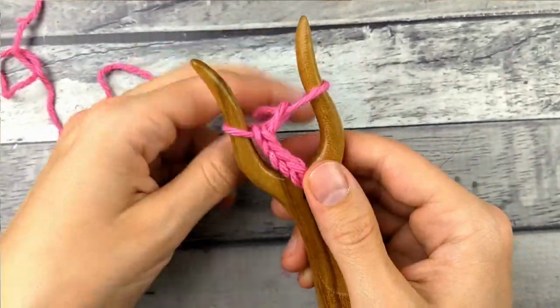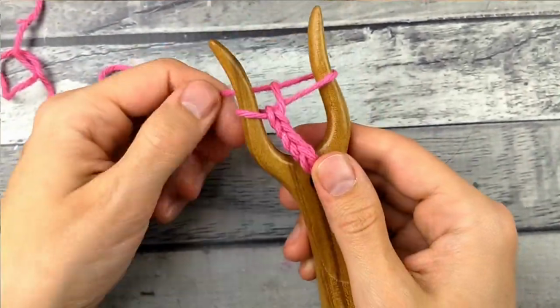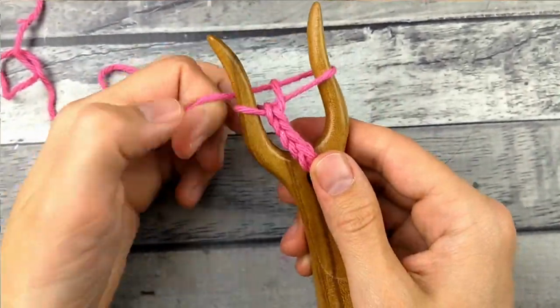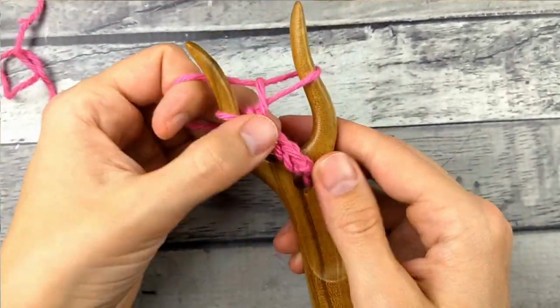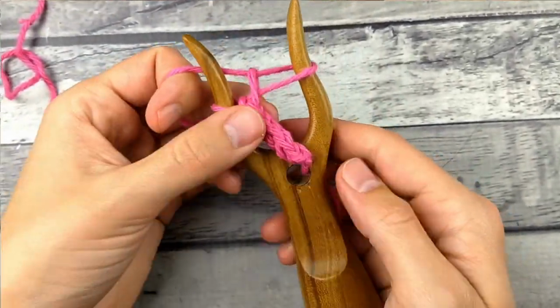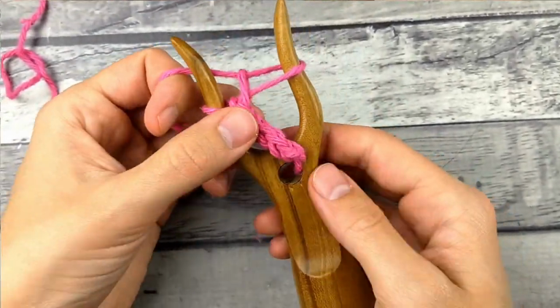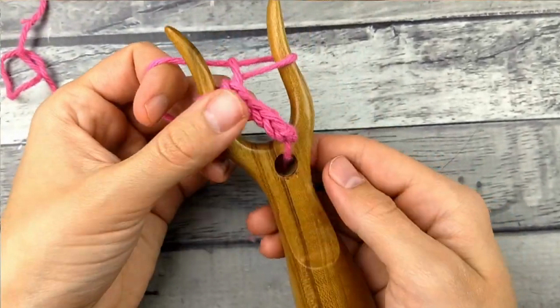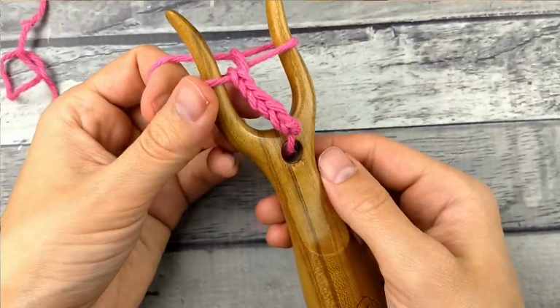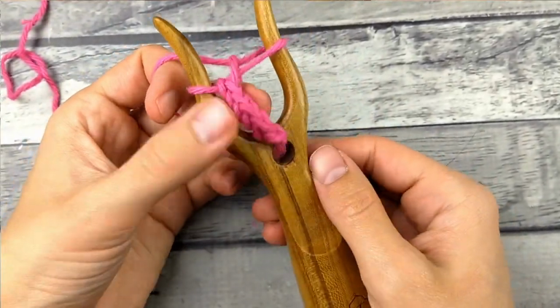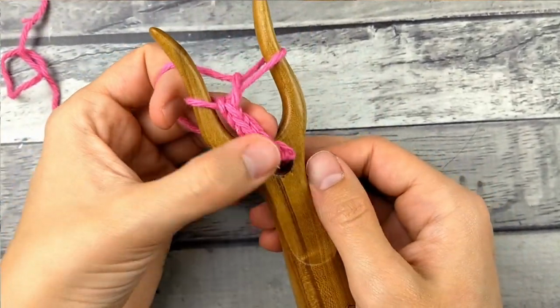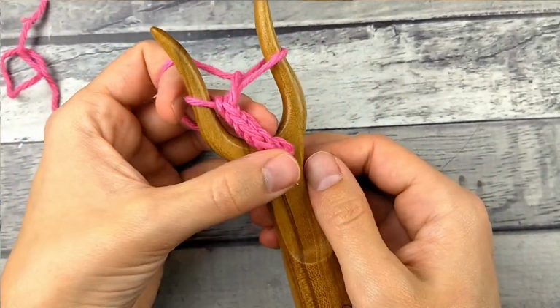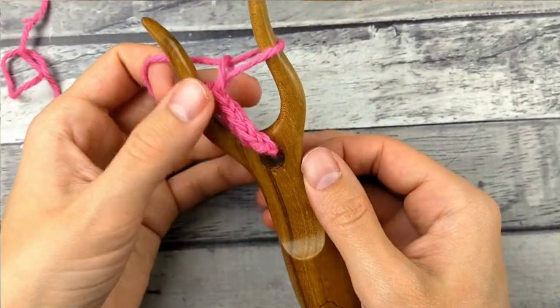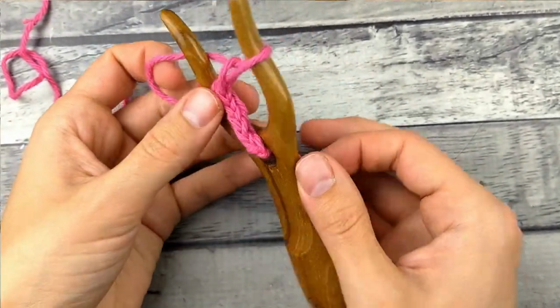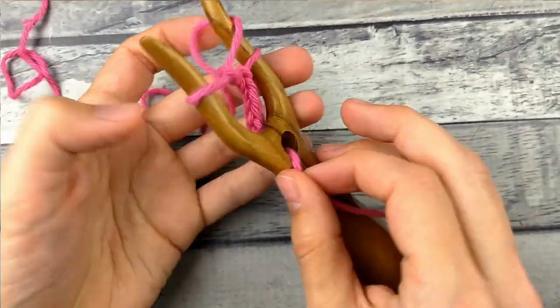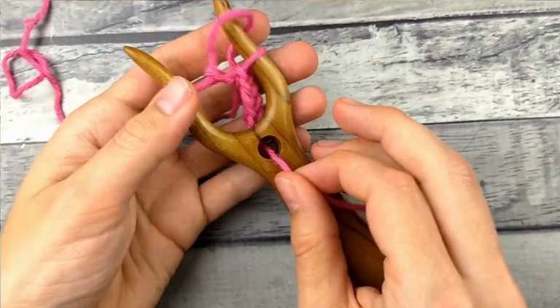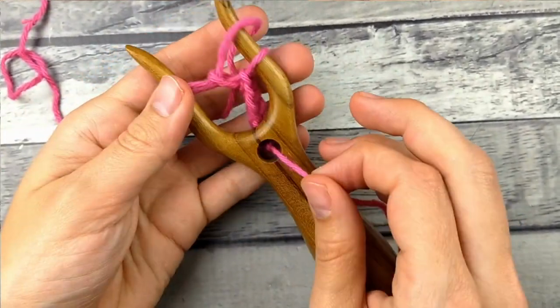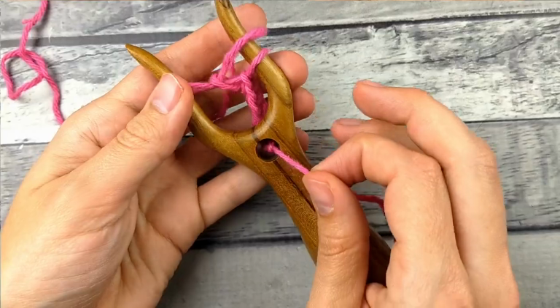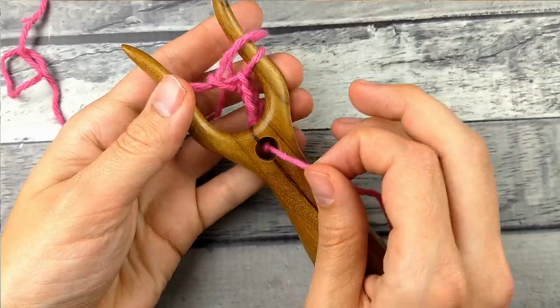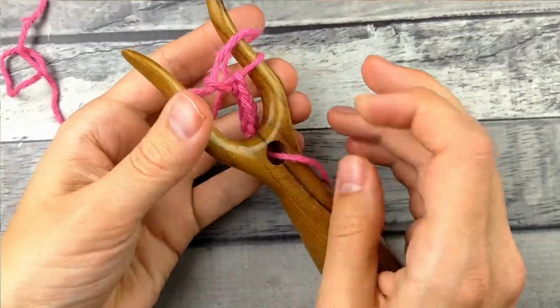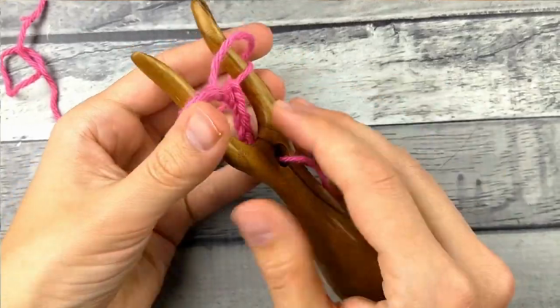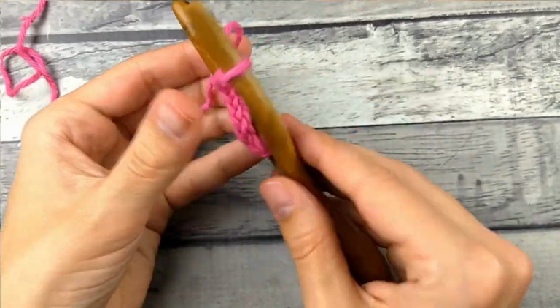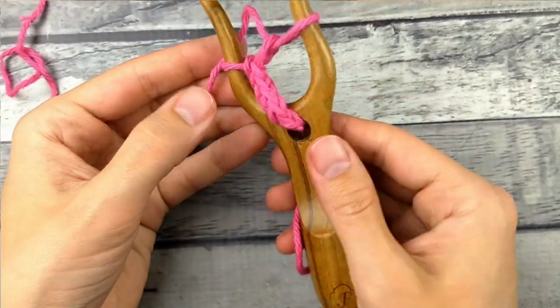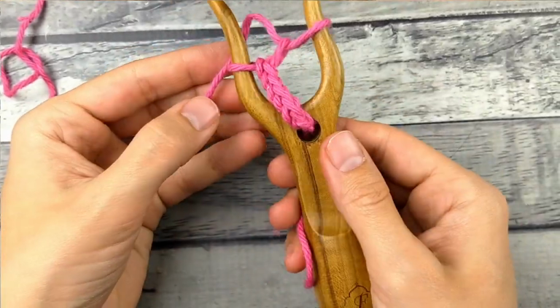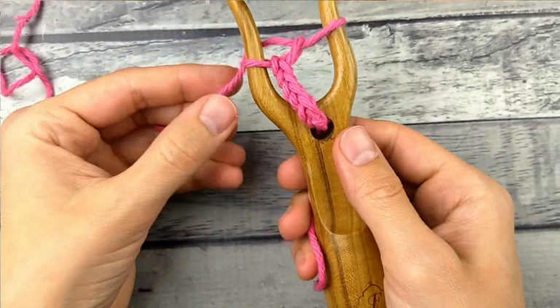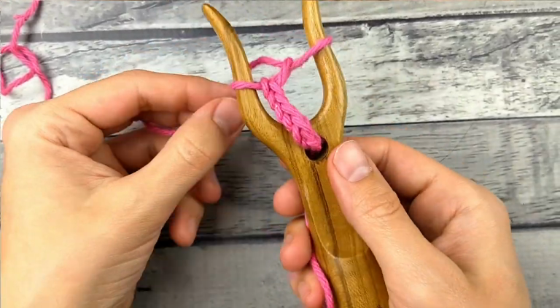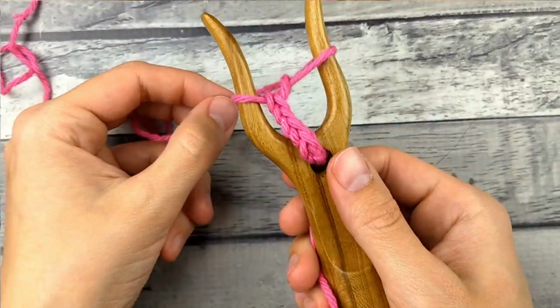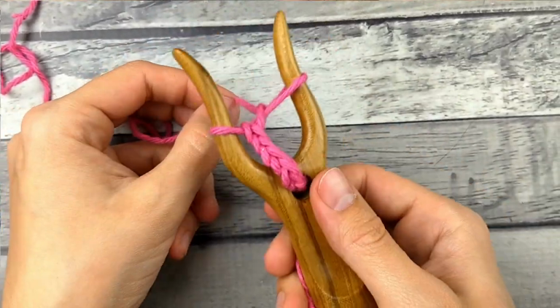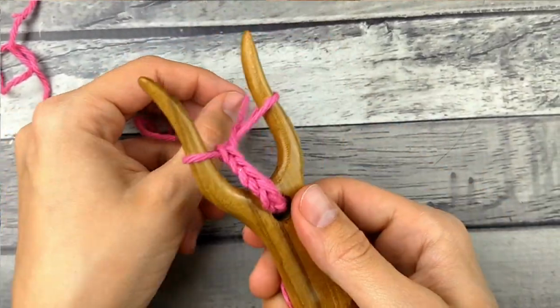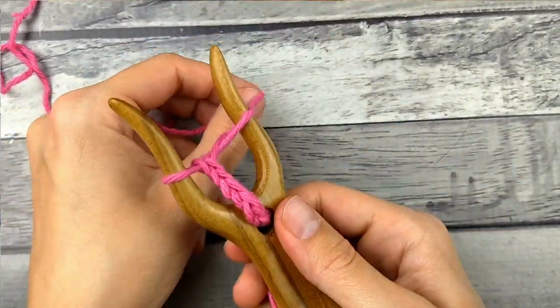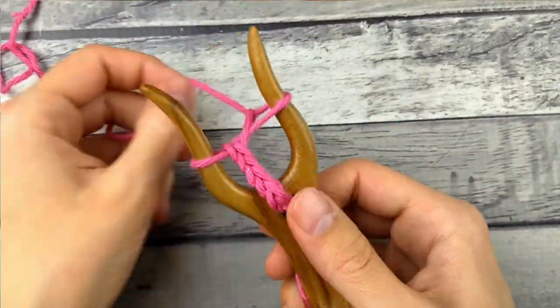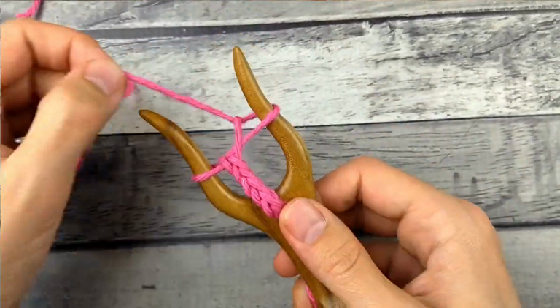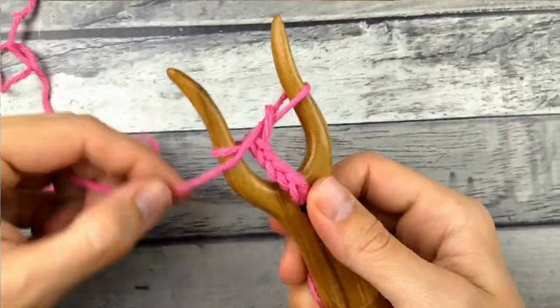As you go, the I-cord is going to come down through this hole — the tail is.